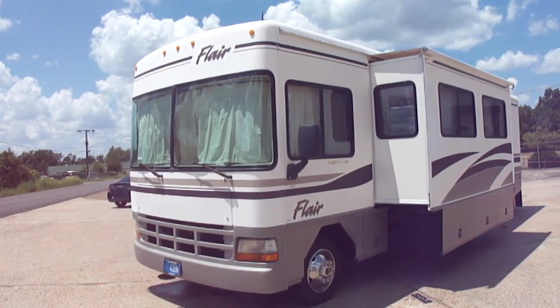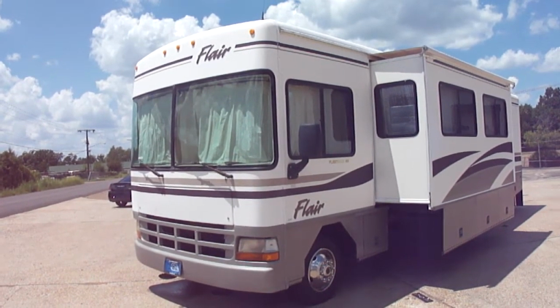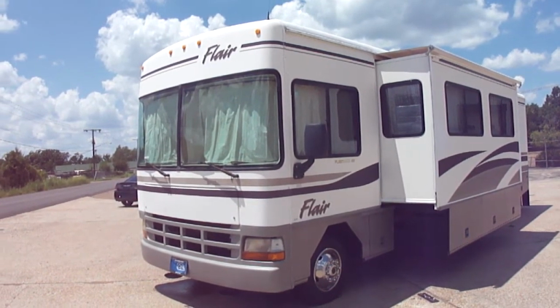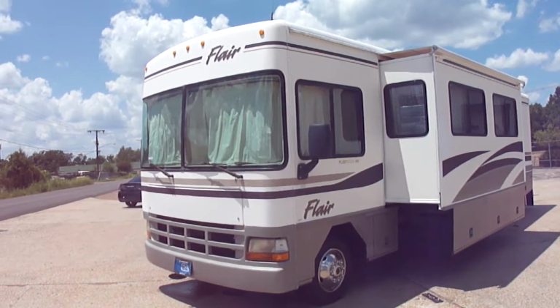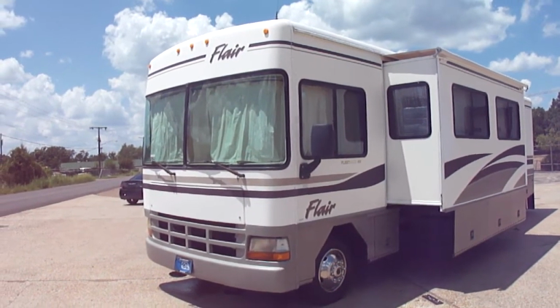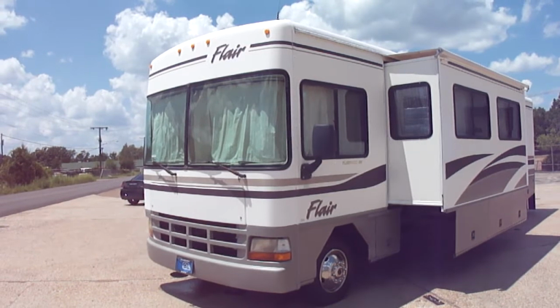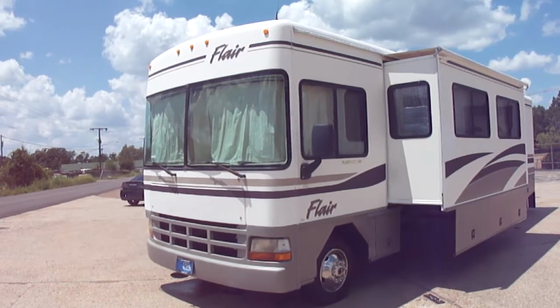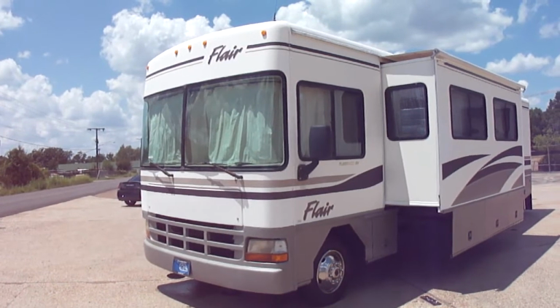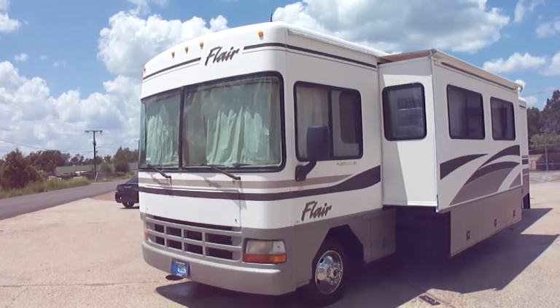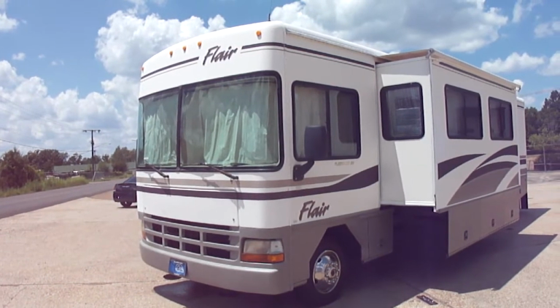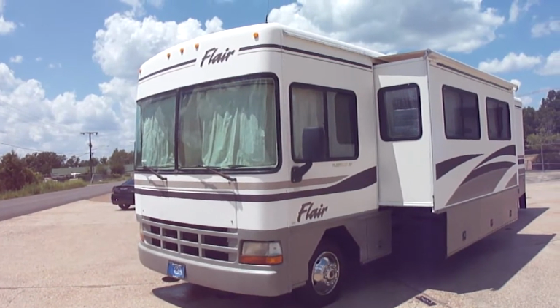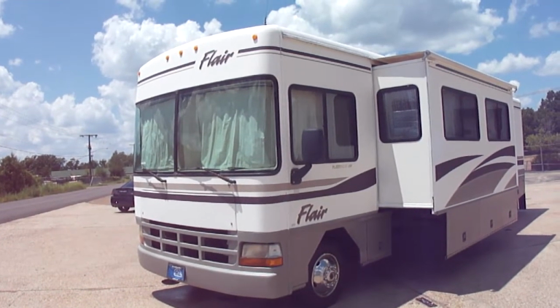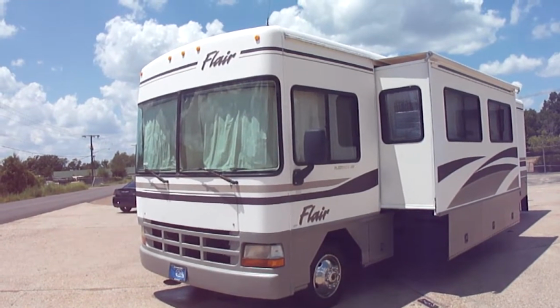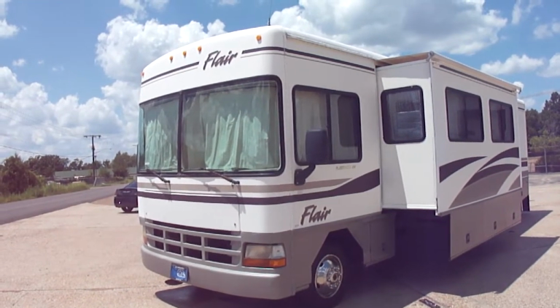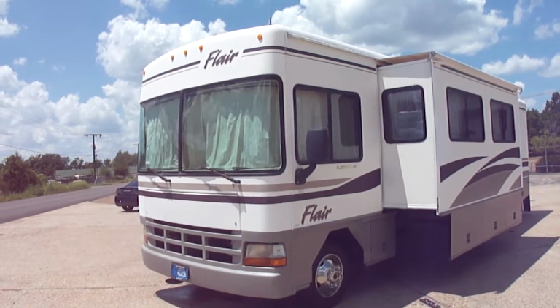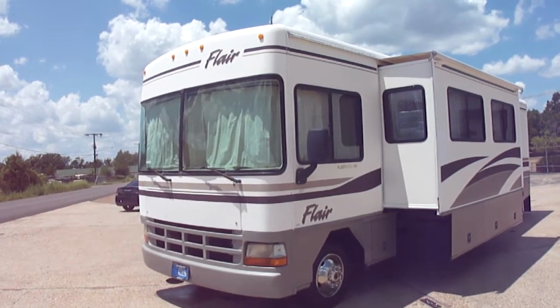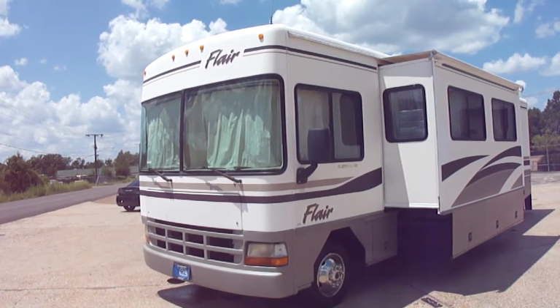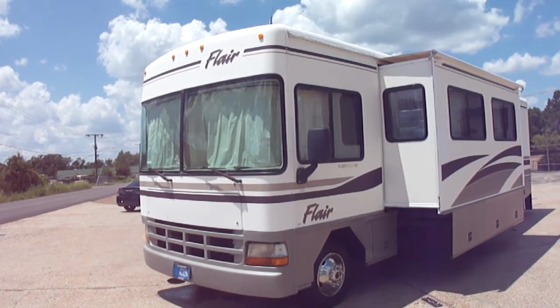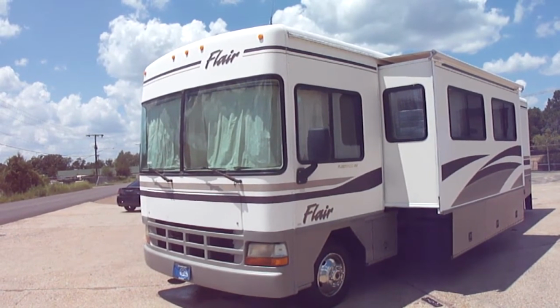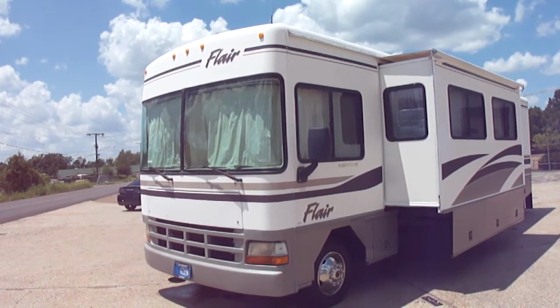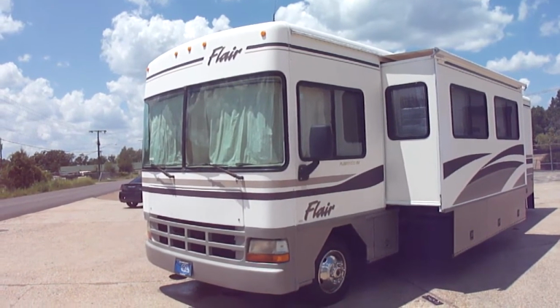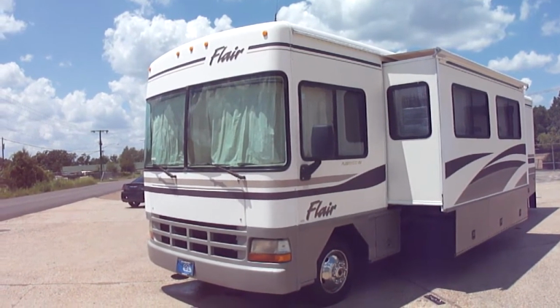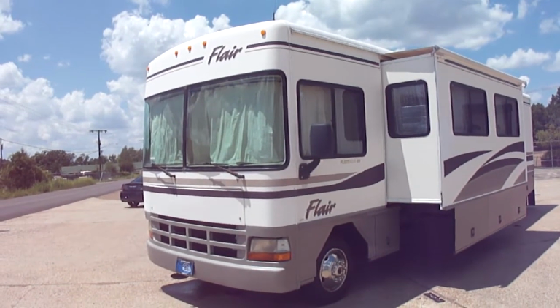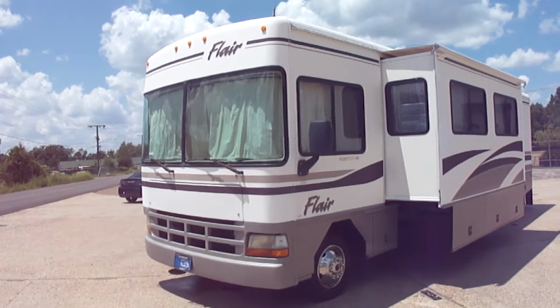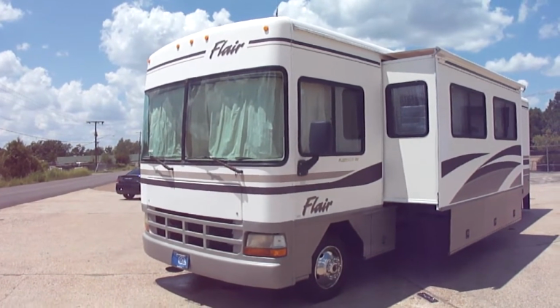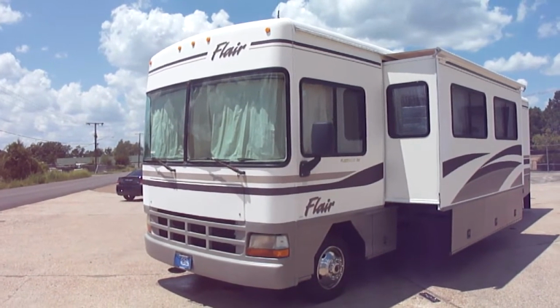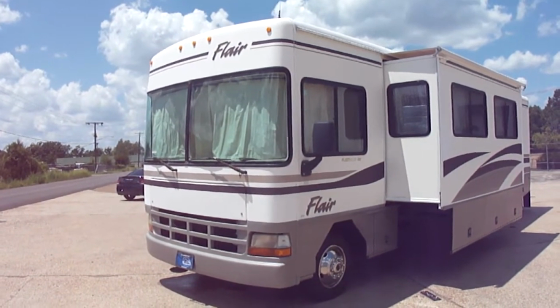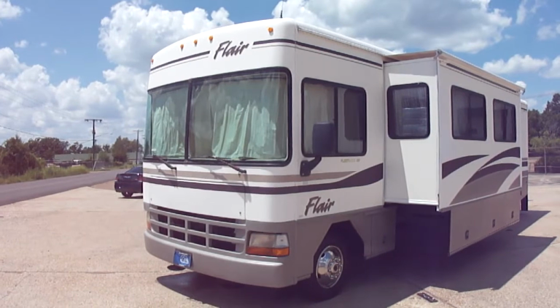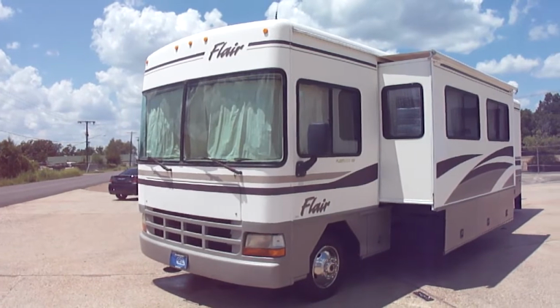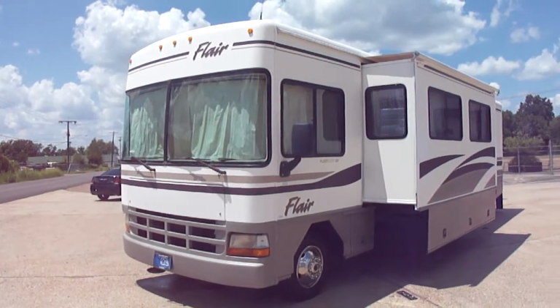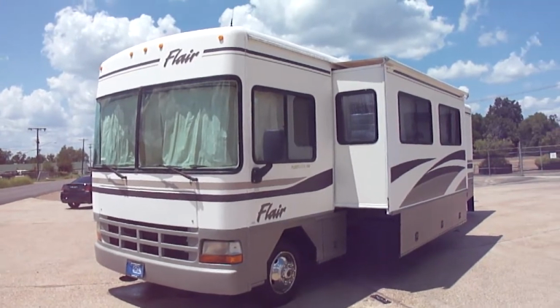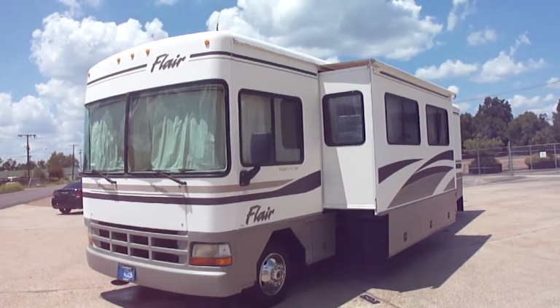Runs and drives perfect. Just got it in on trade, and we're going to list it real quick.